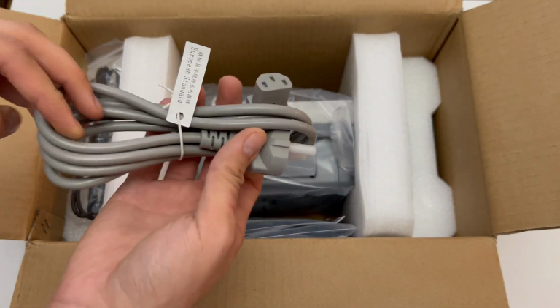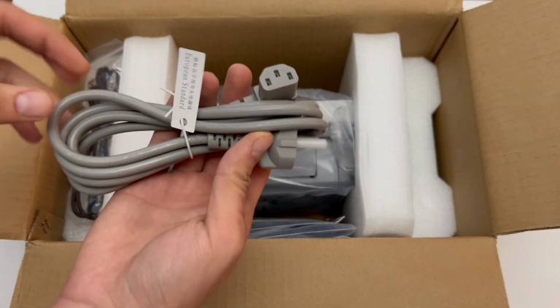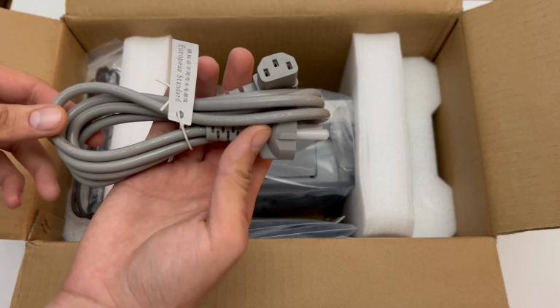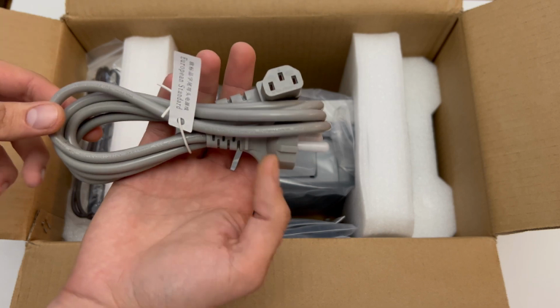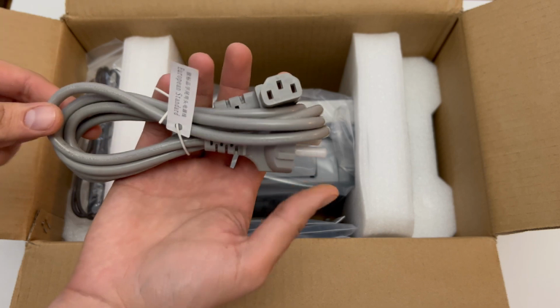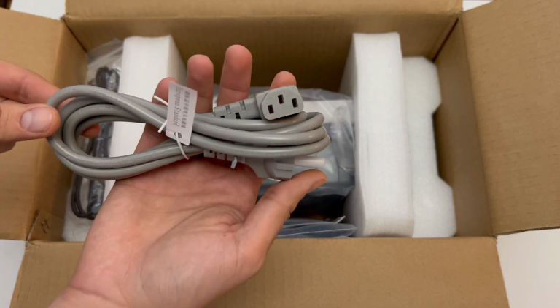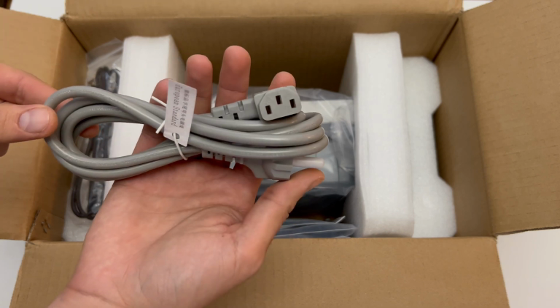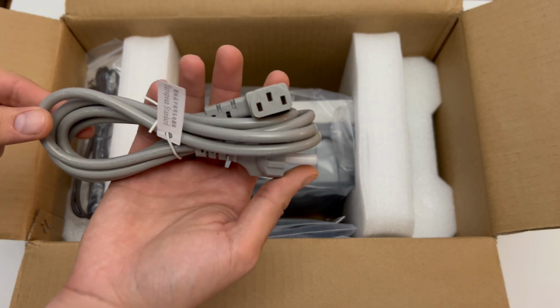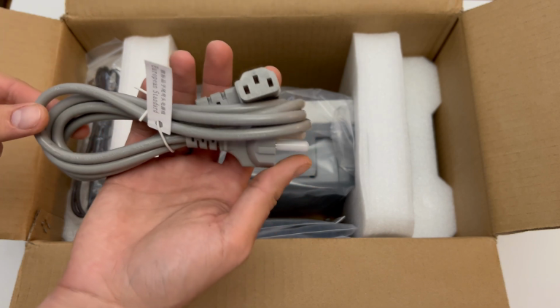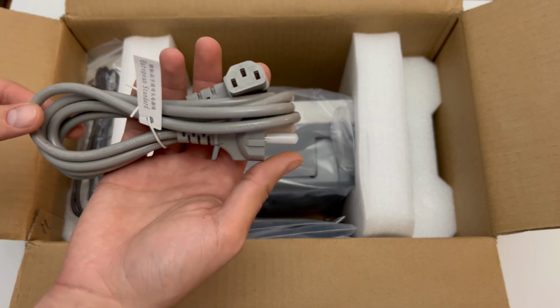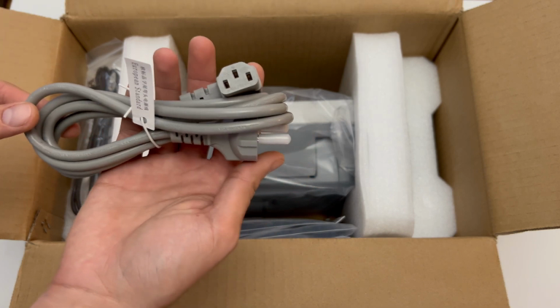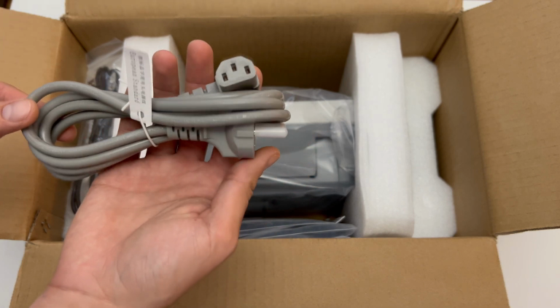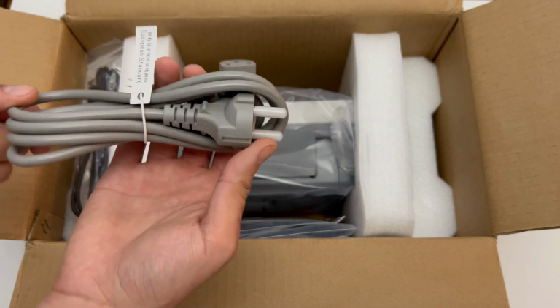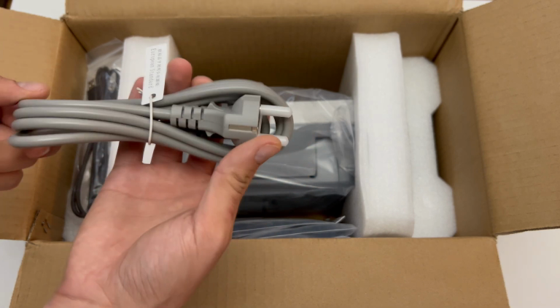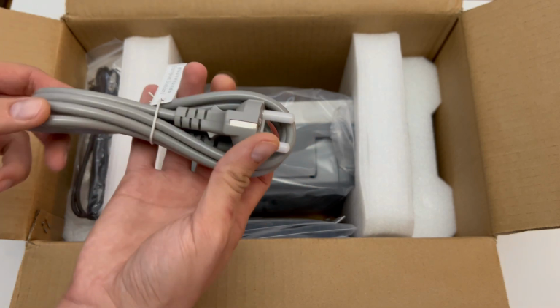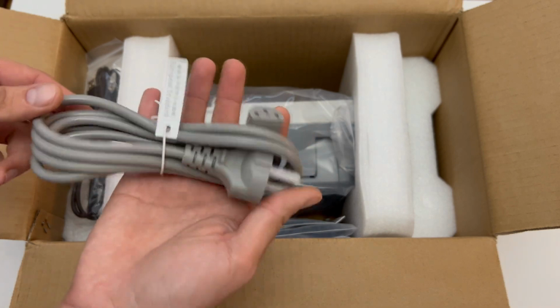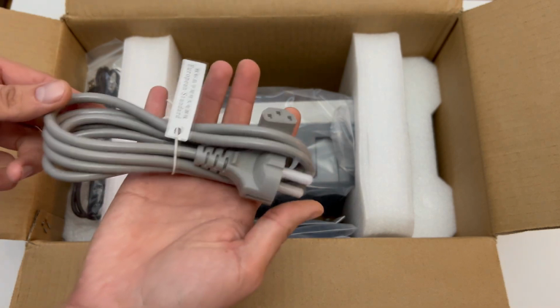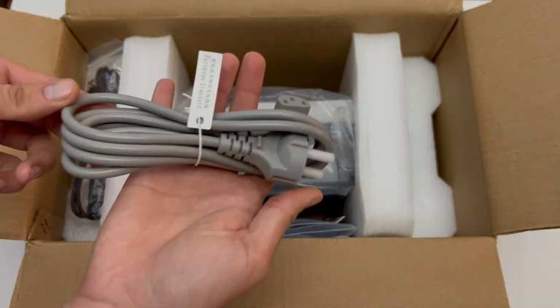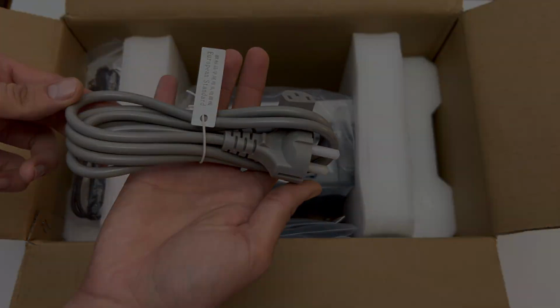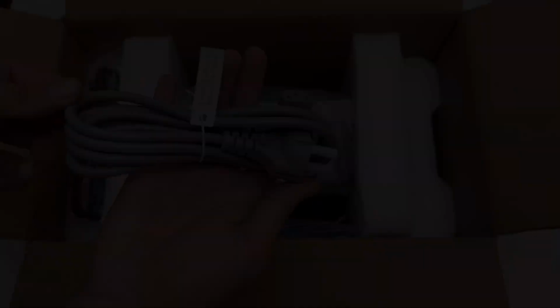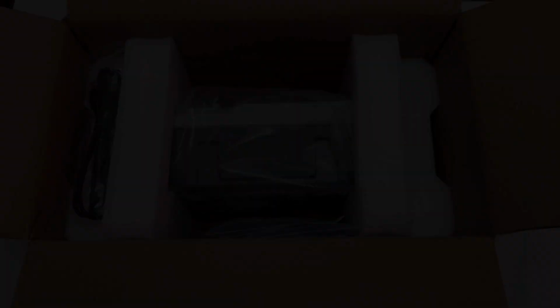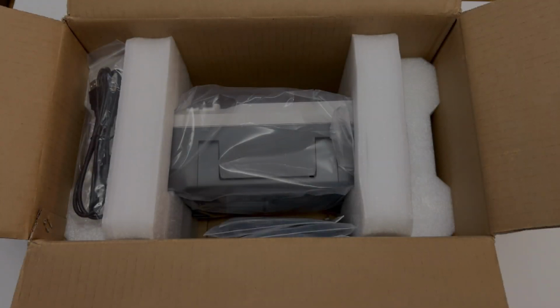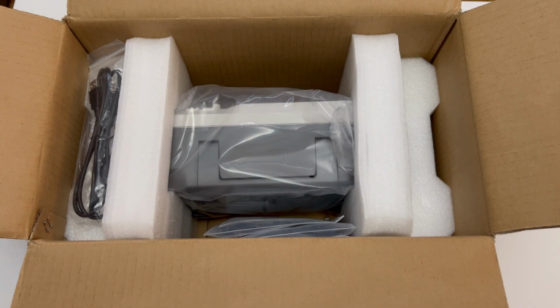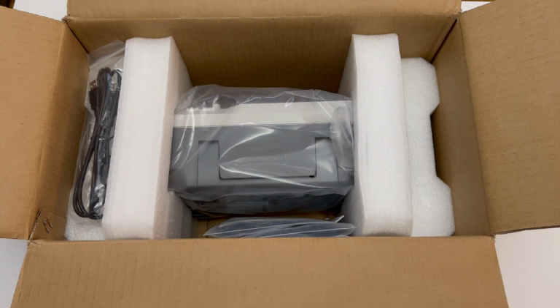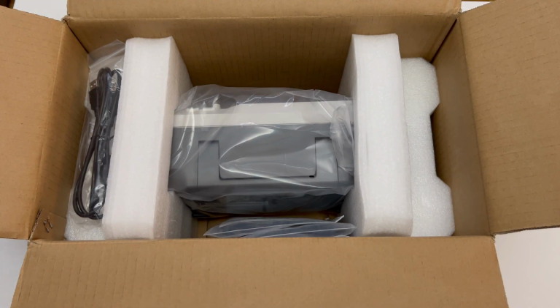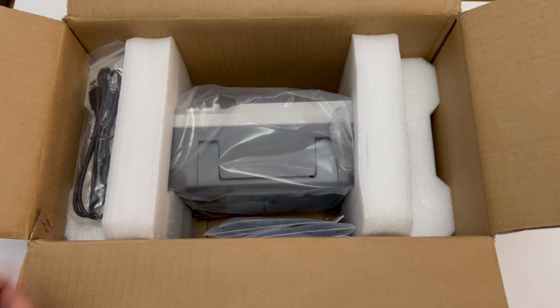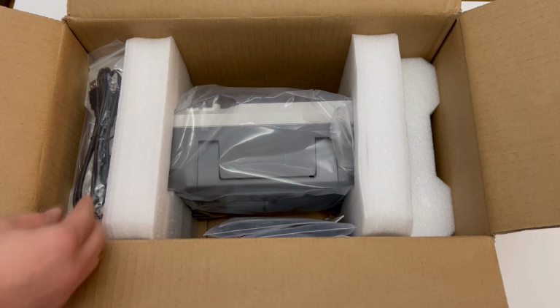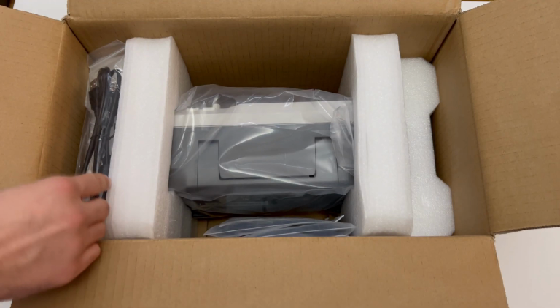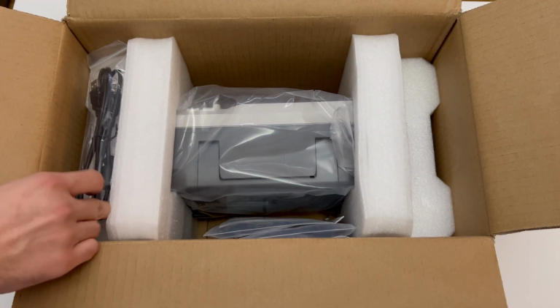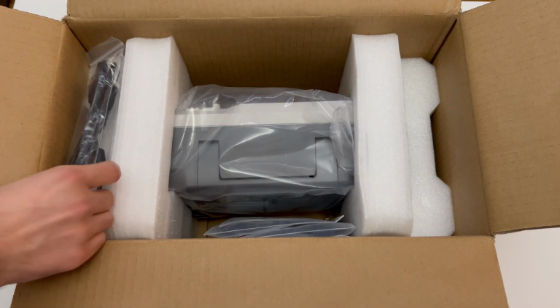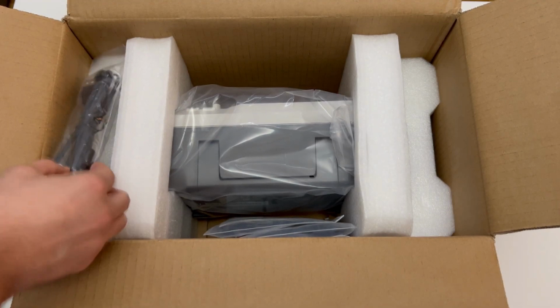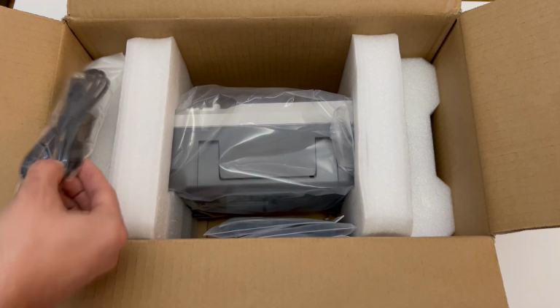In the box you receive a cable, a USB A to B cable, and 4 probes.